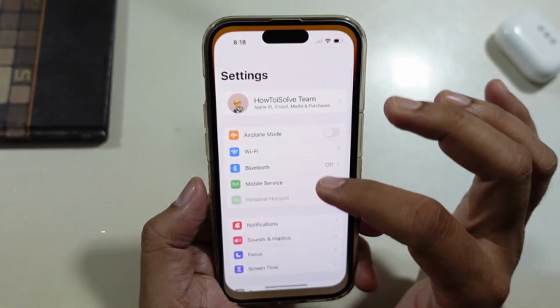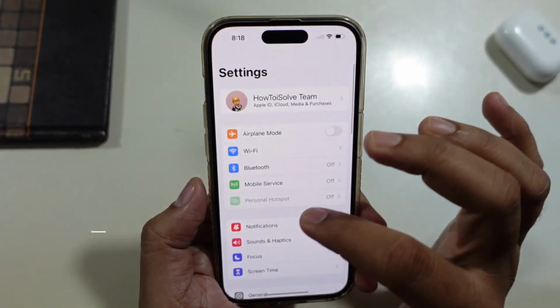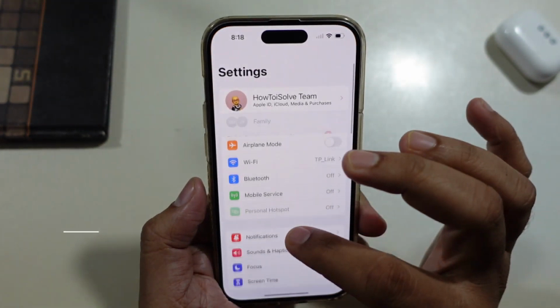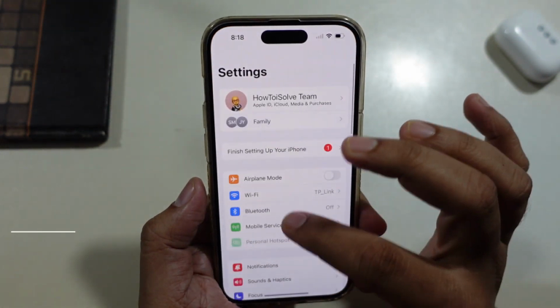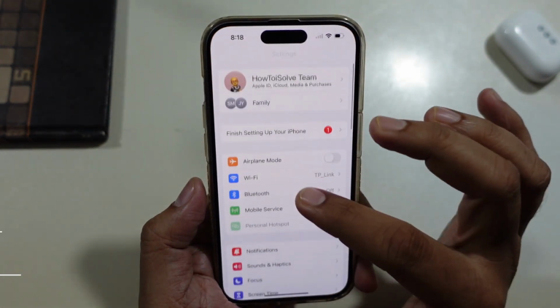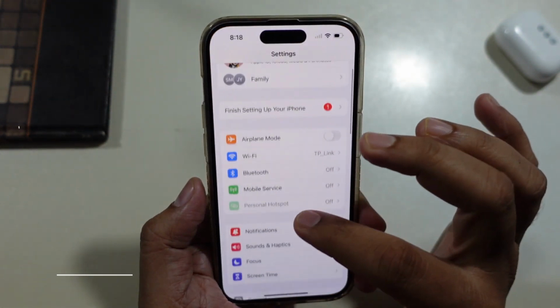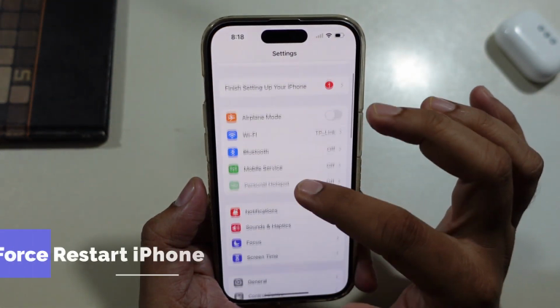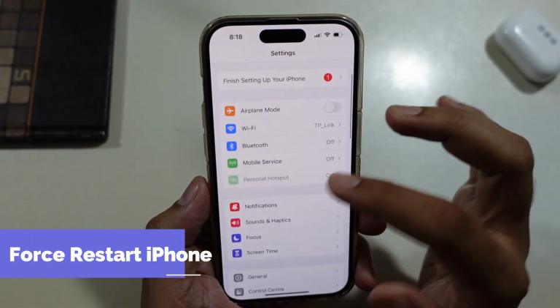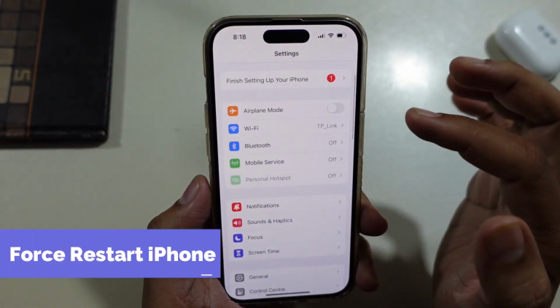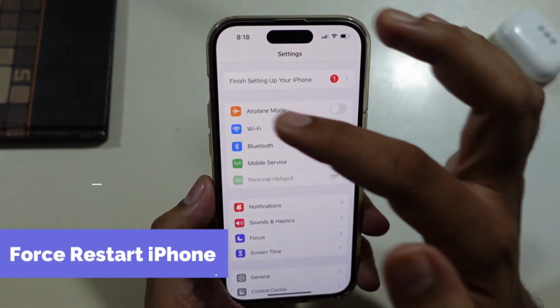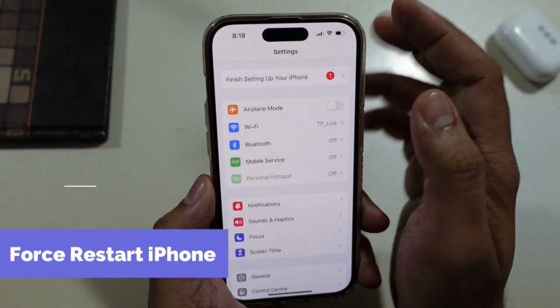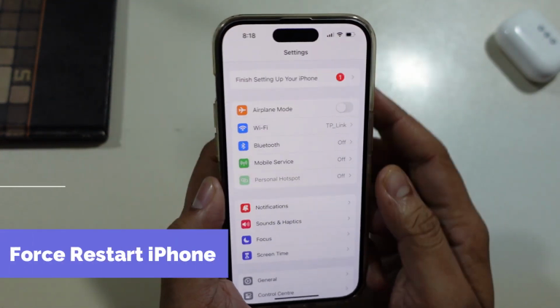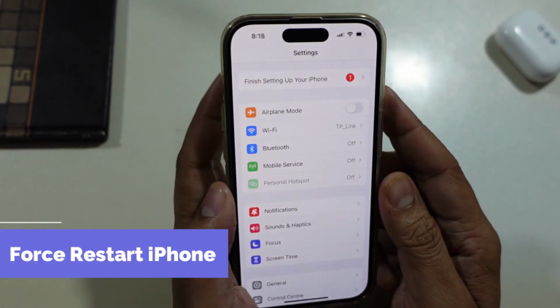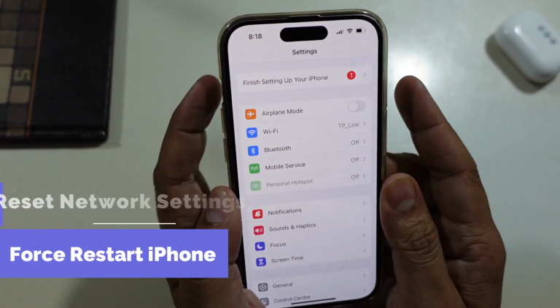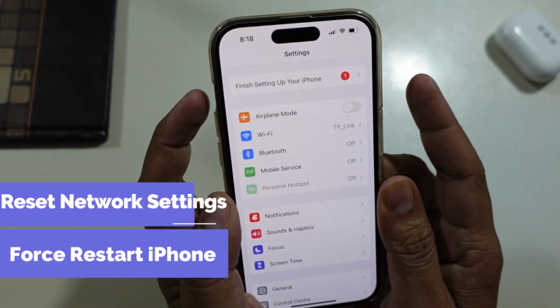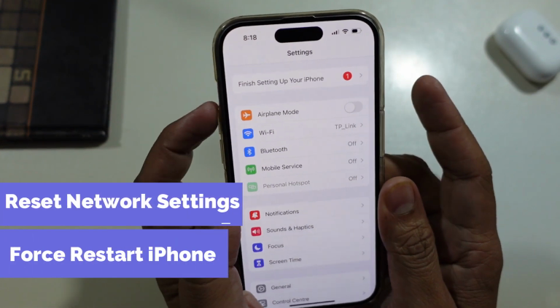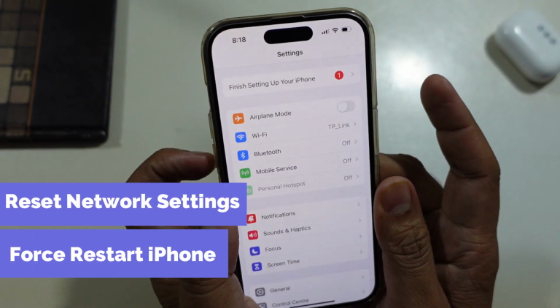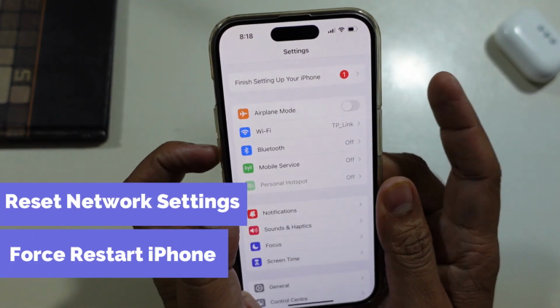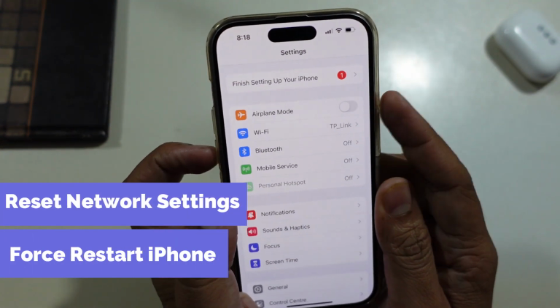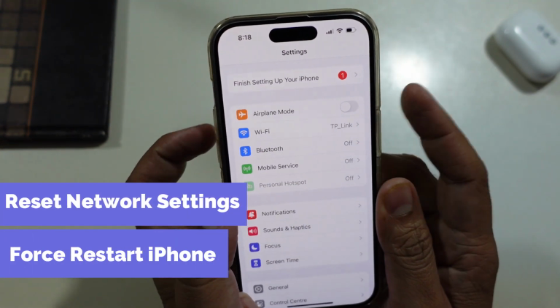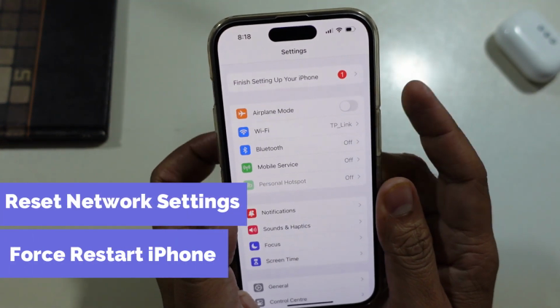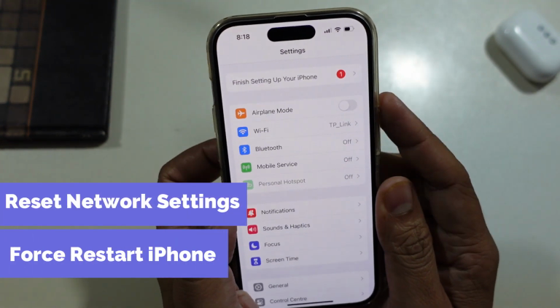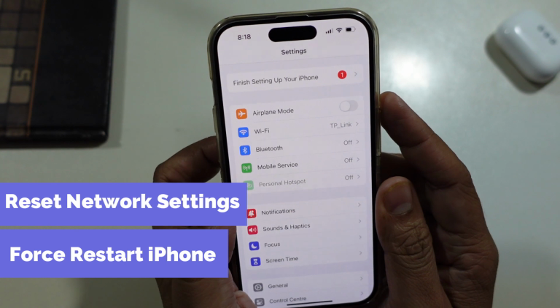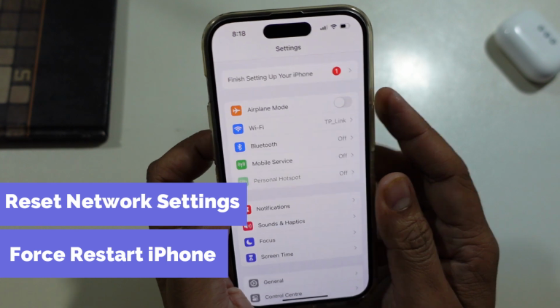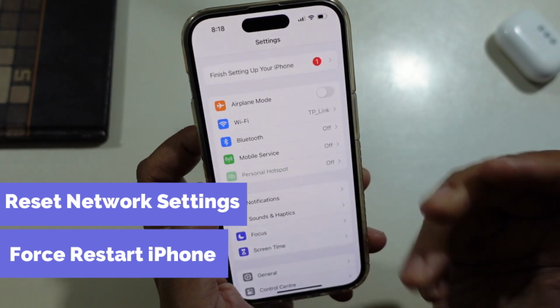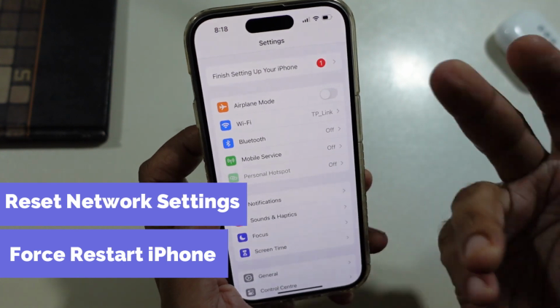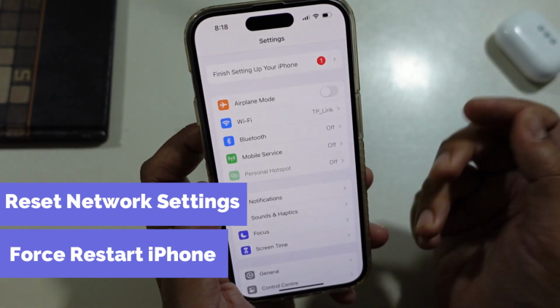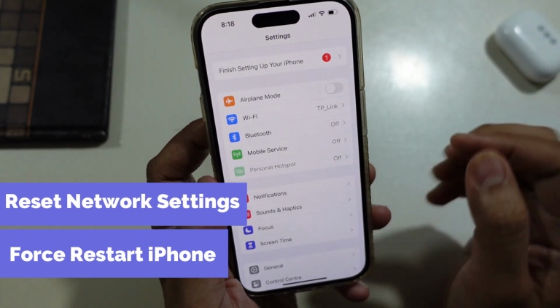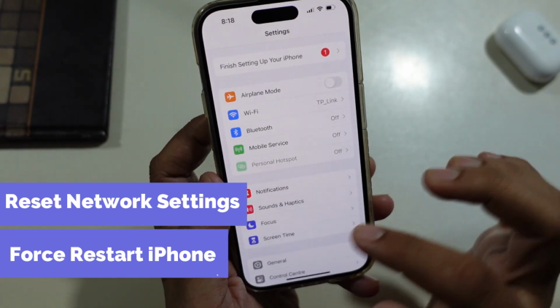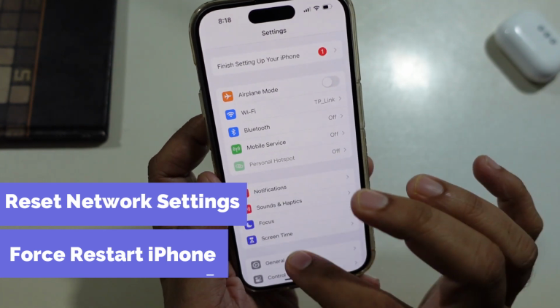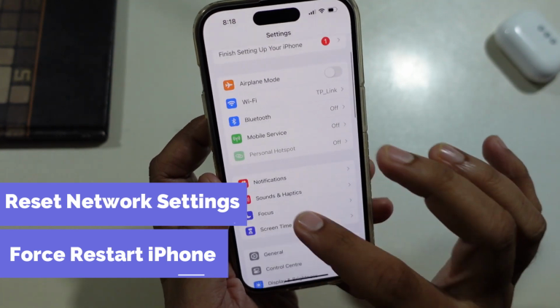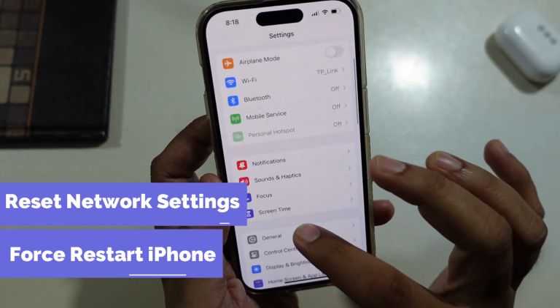Sometimes, force restarting your iPhone and resetting network settings can be helpful to upgrade iOS from the old version to the latest.